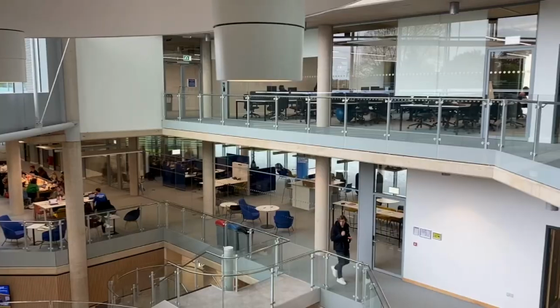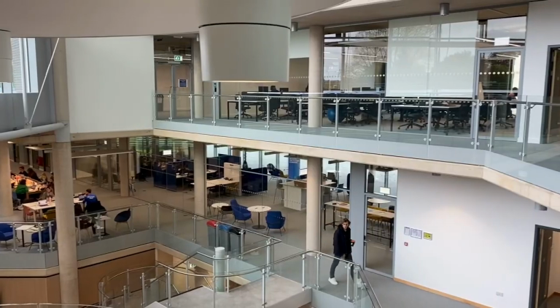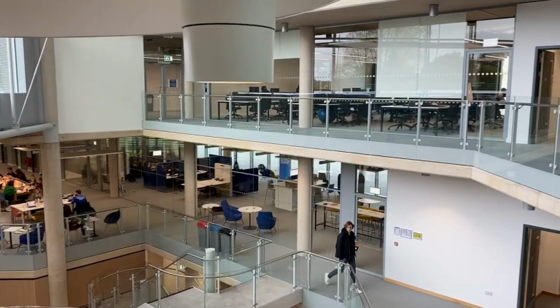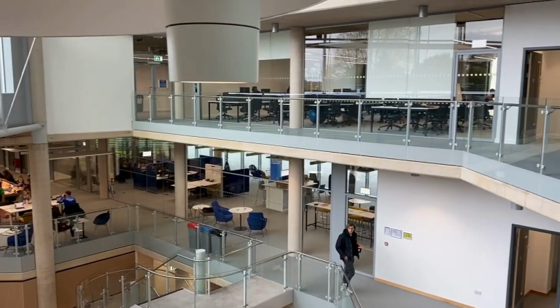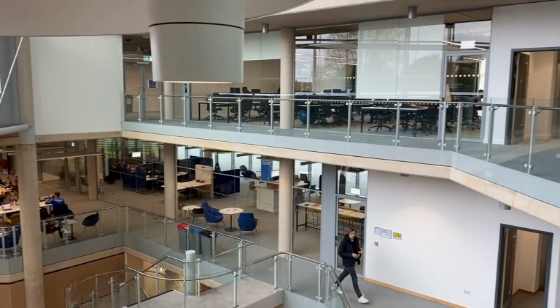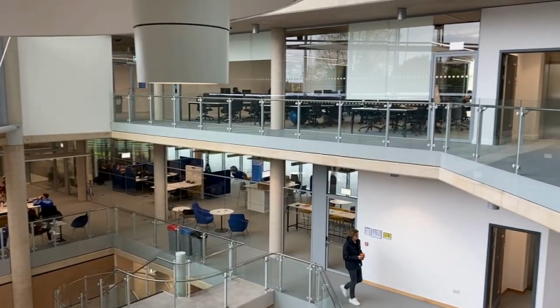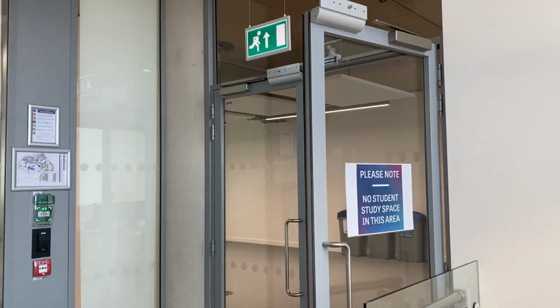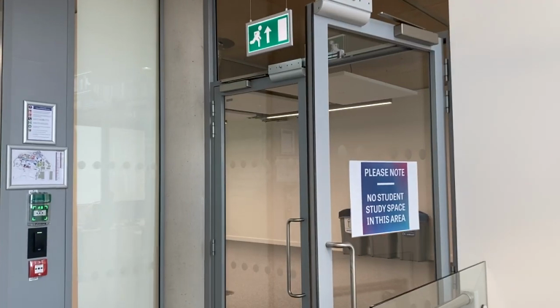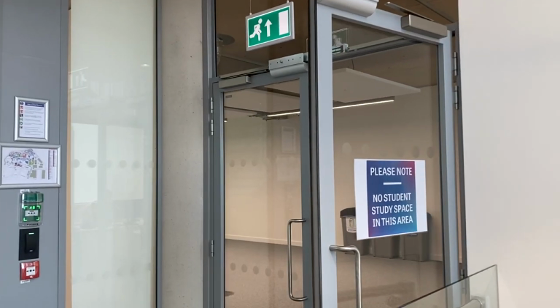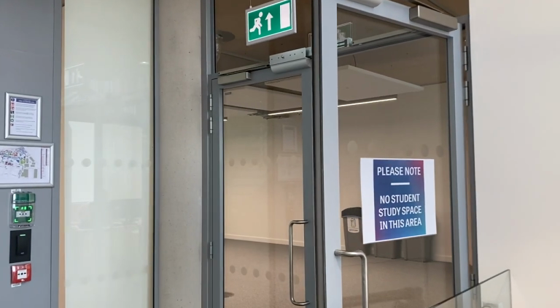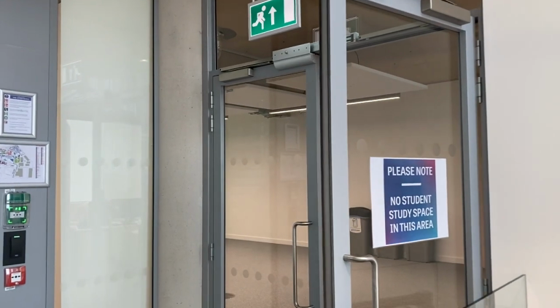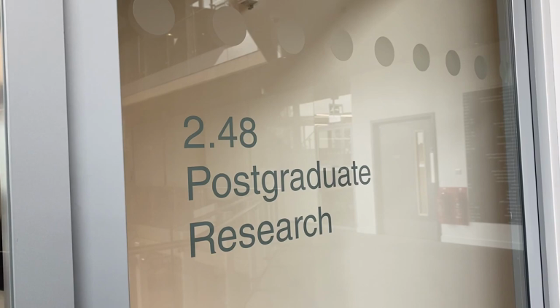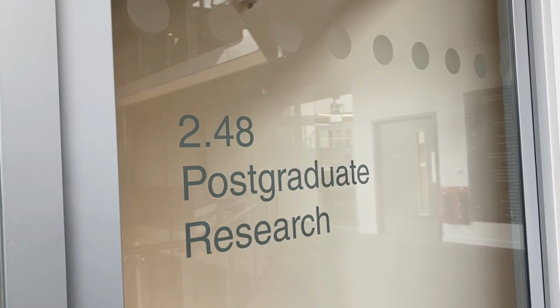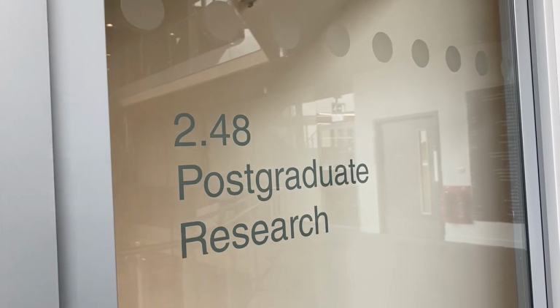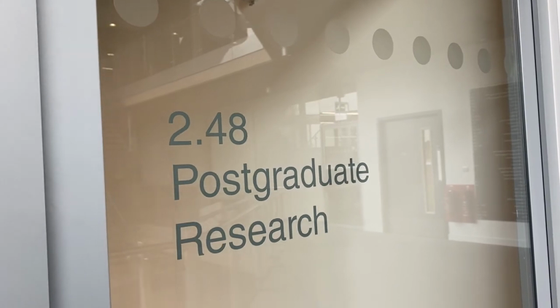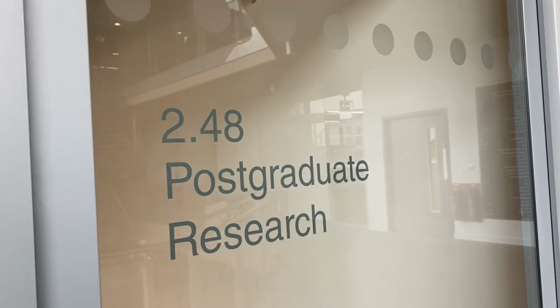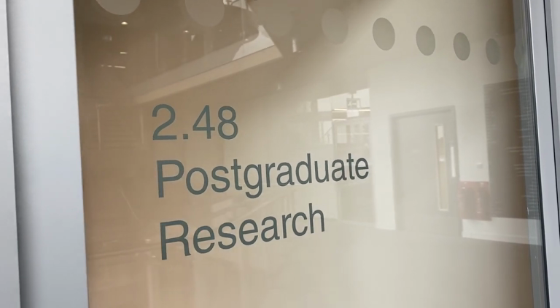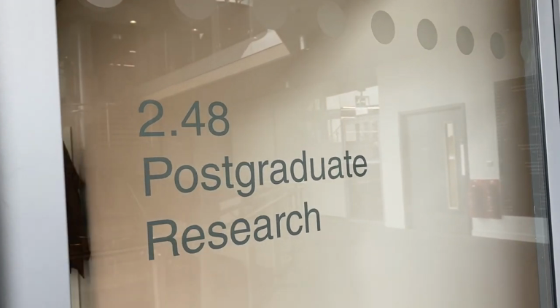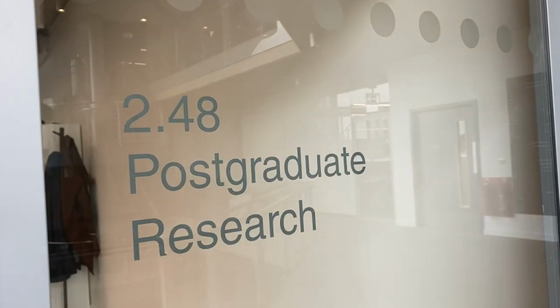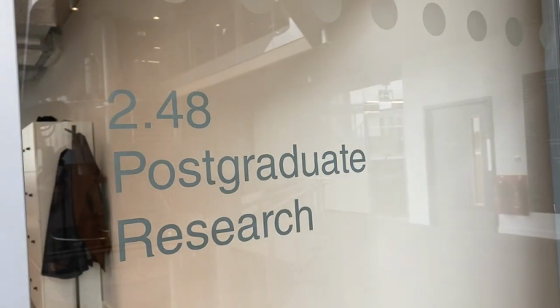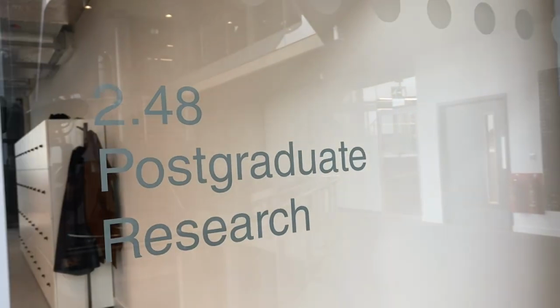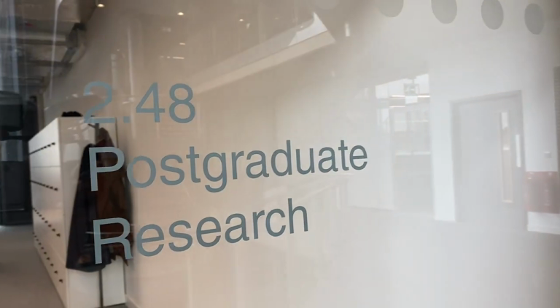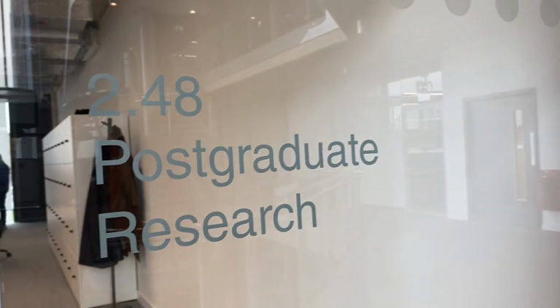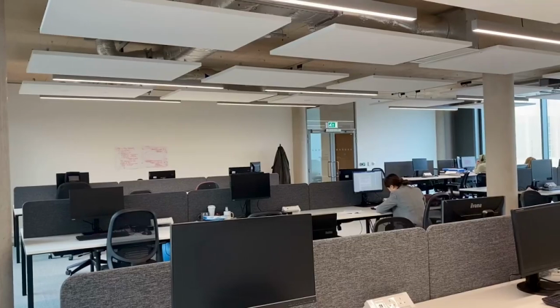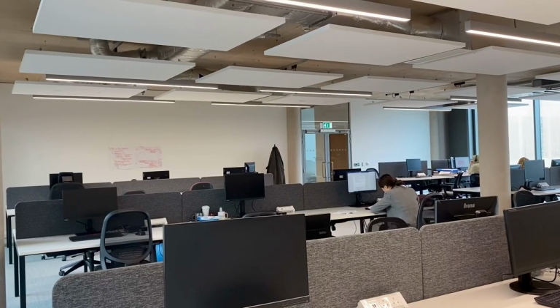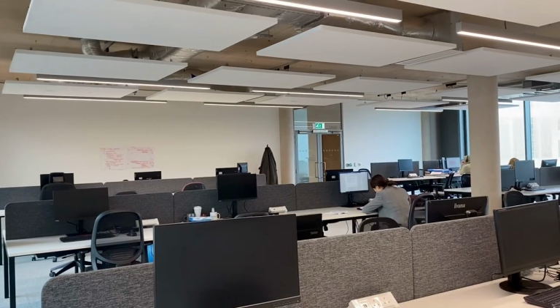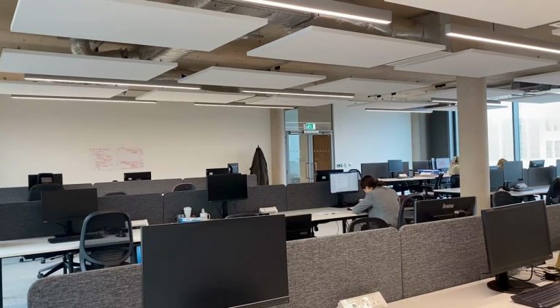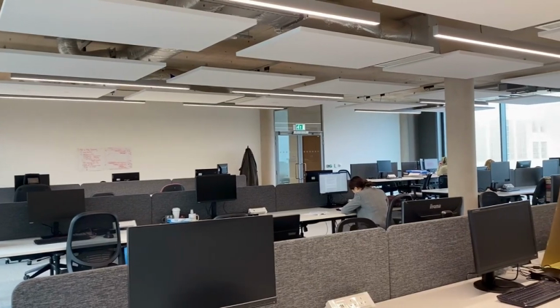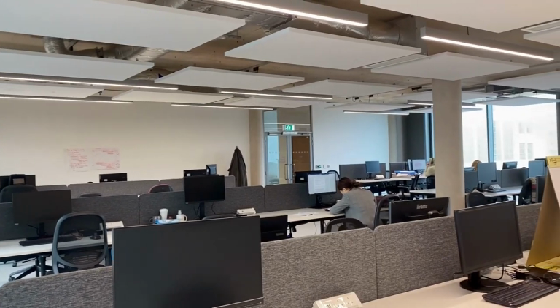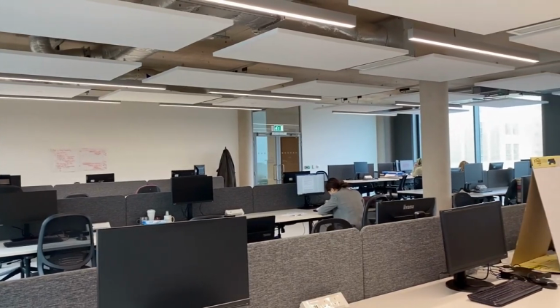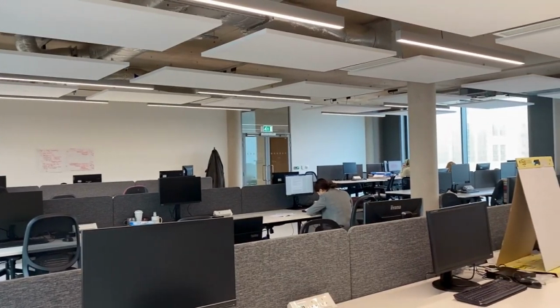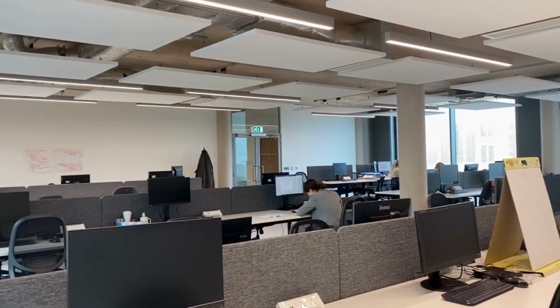The second floor holds academic wings and offices, which you can enter if you have an appointment. There are also postgraduate computer and research areas.